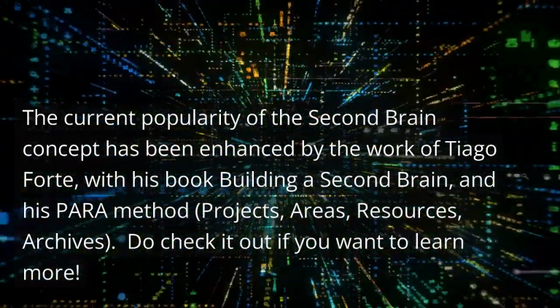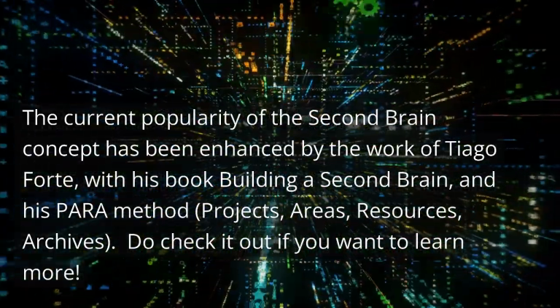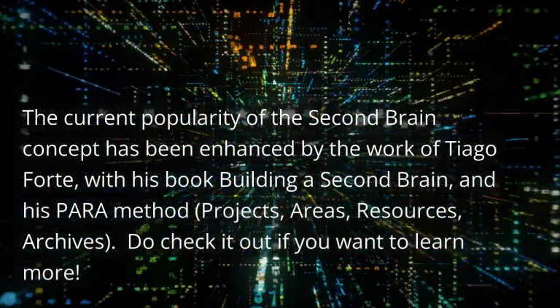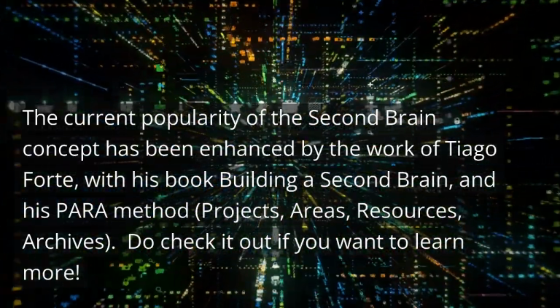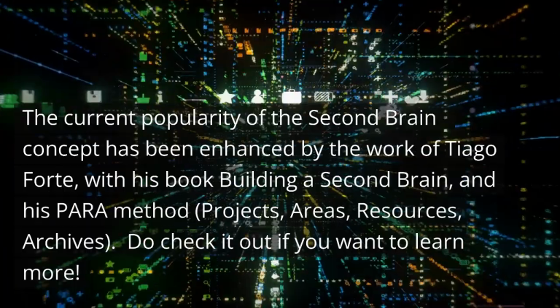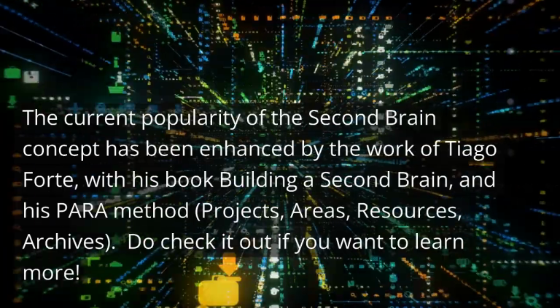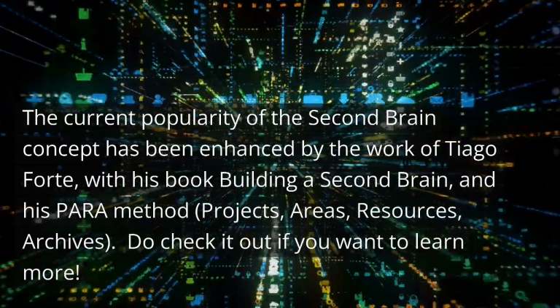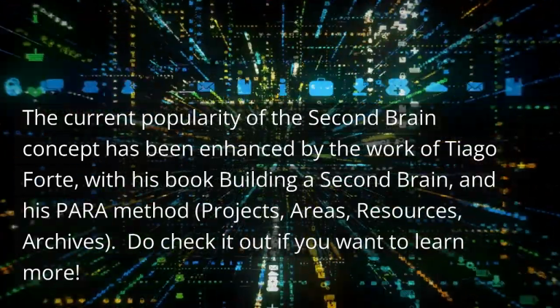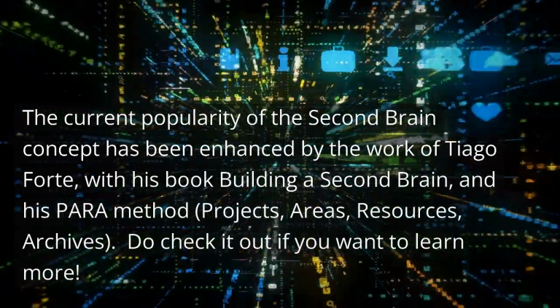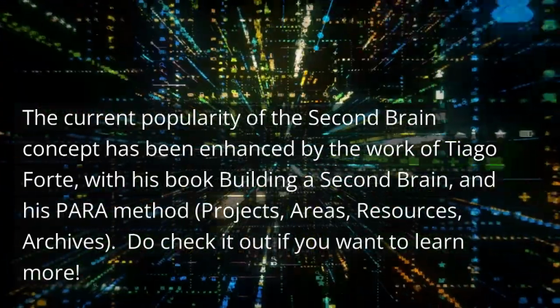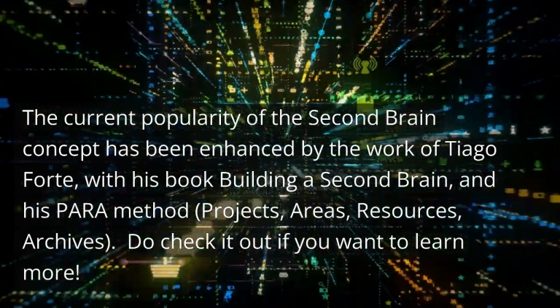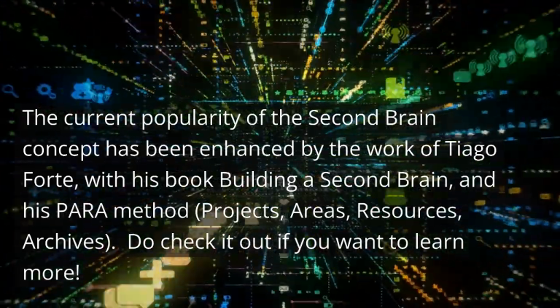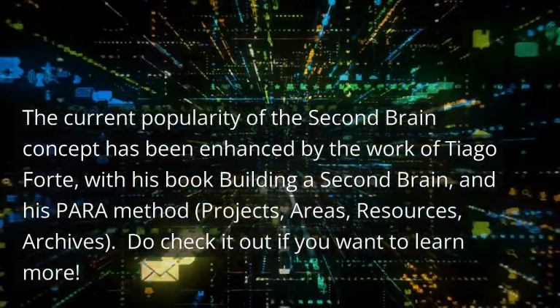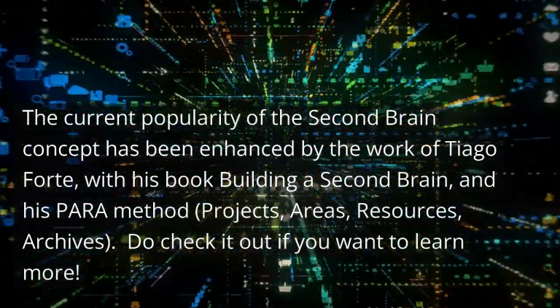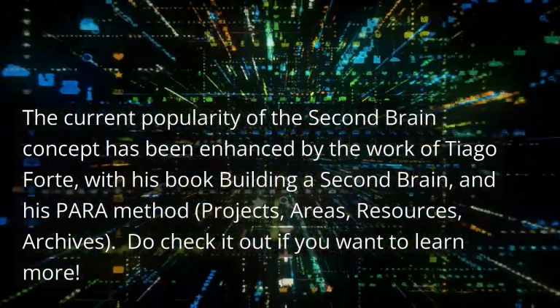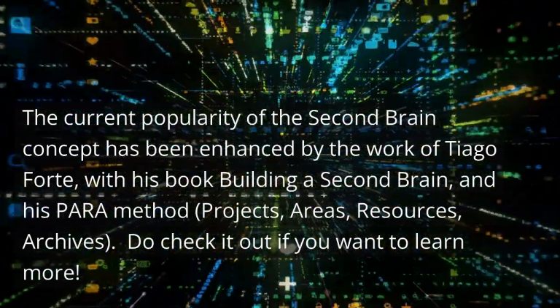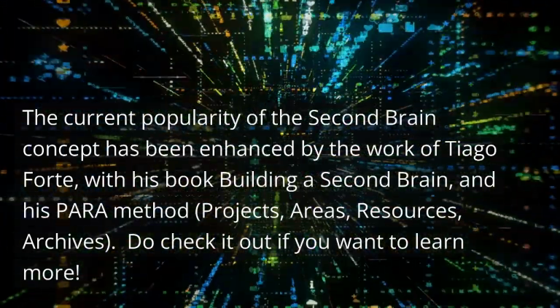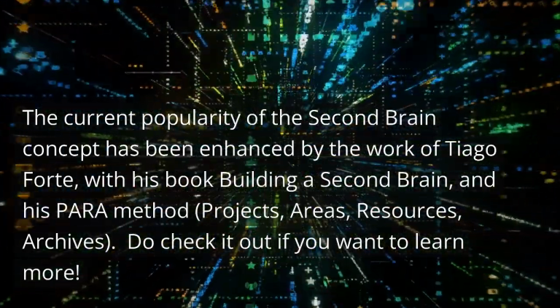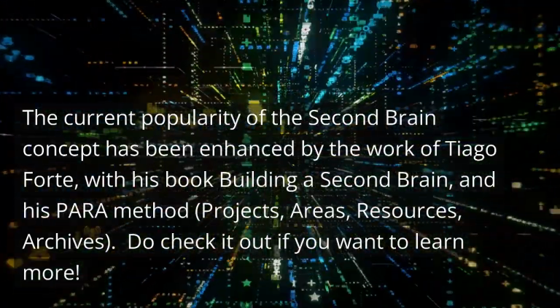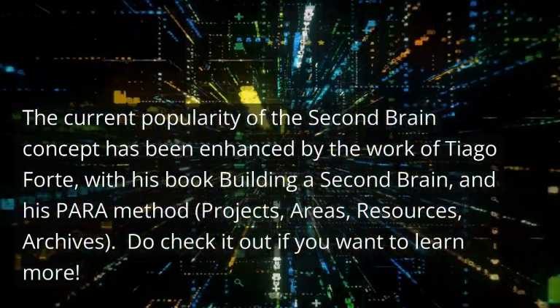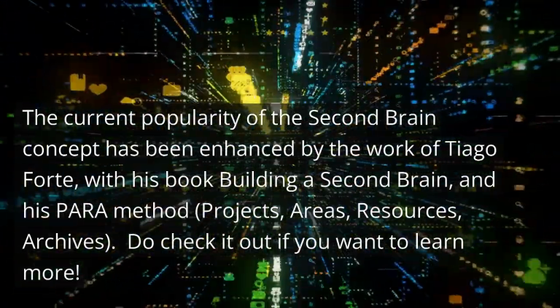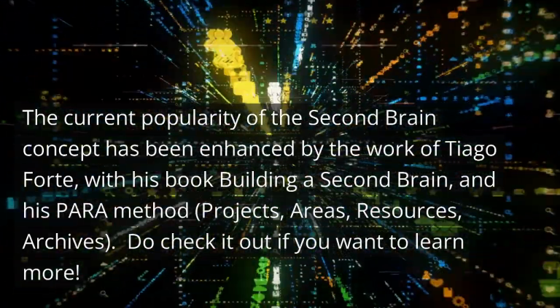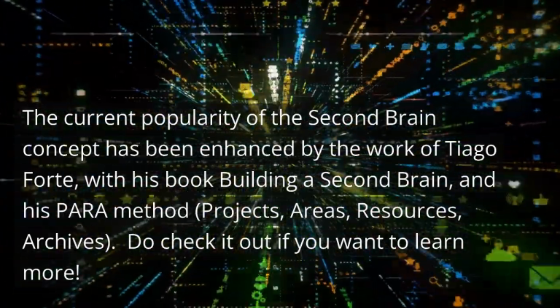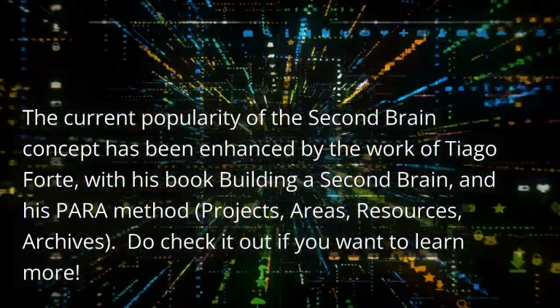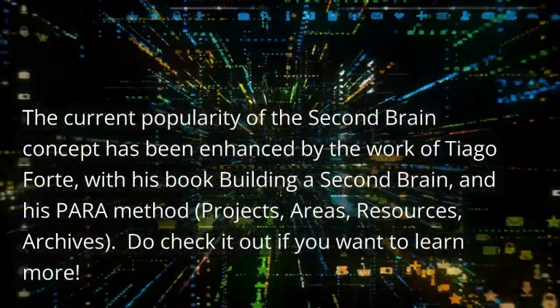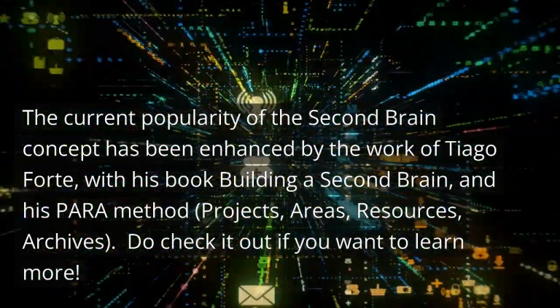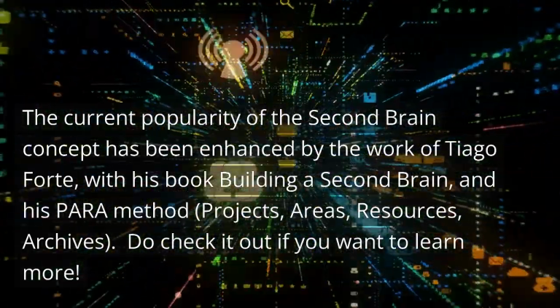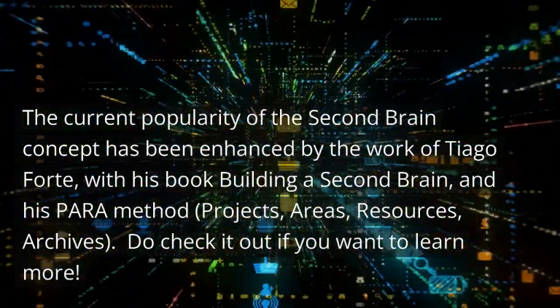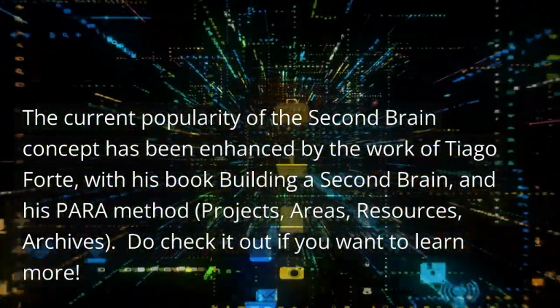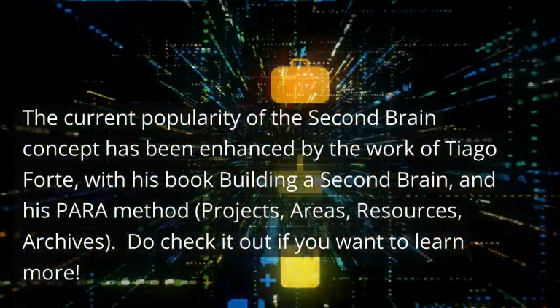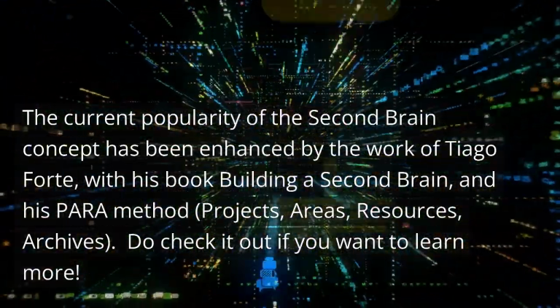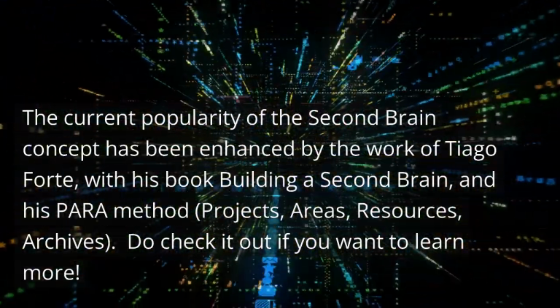PARA stands for Projects, Areas, Resources, Archives. Do check it out if you want to learn more.